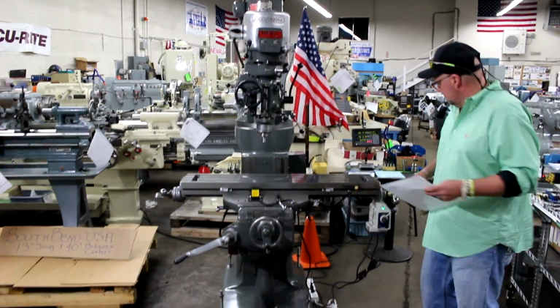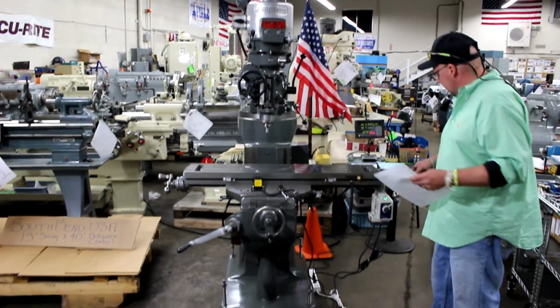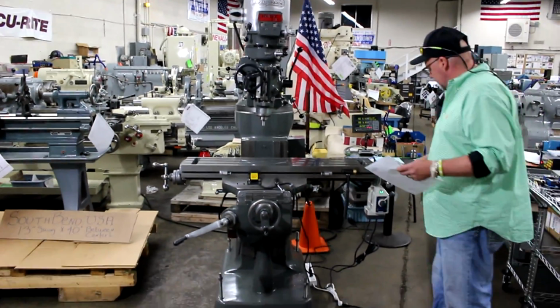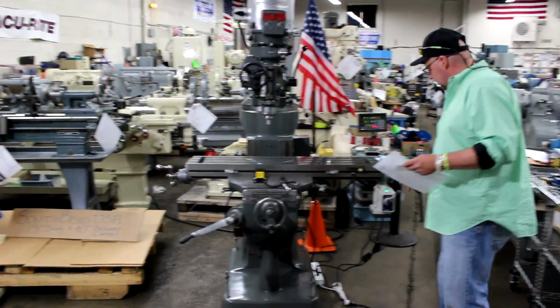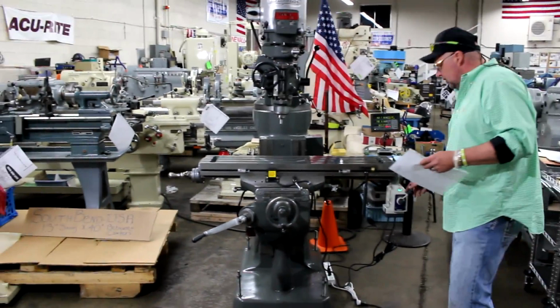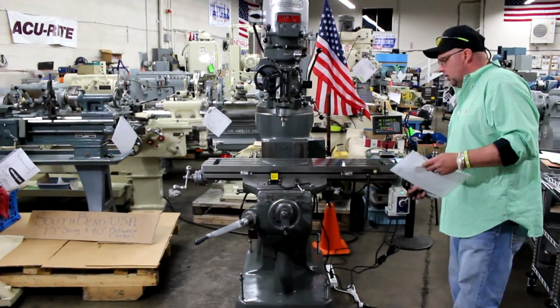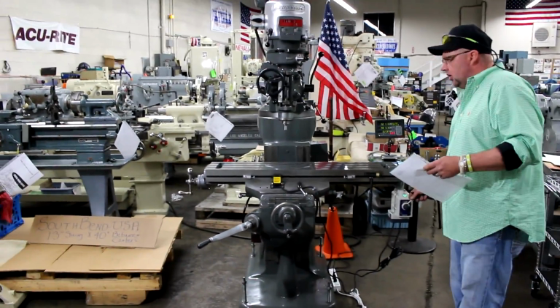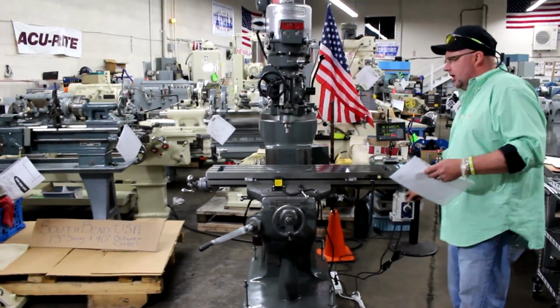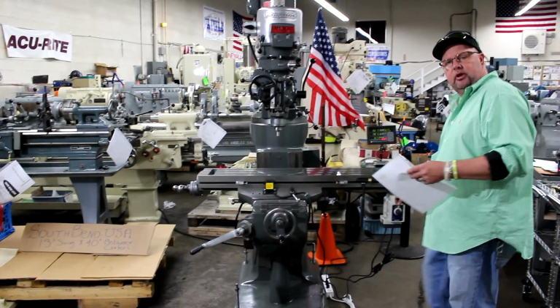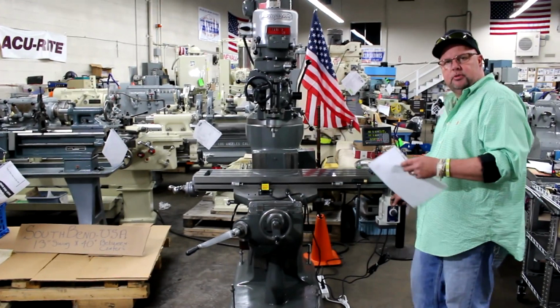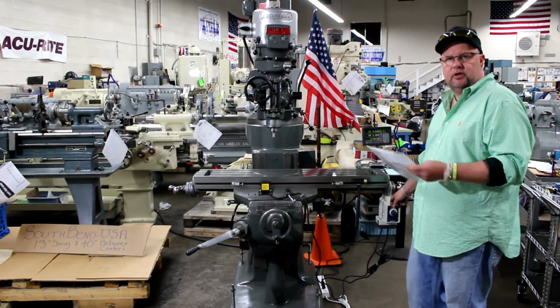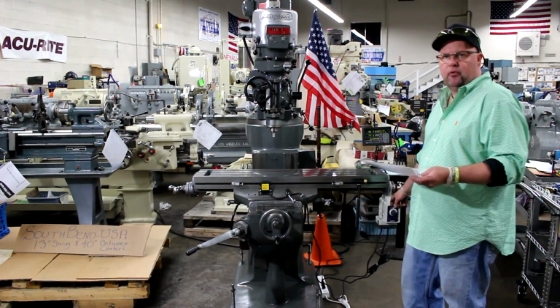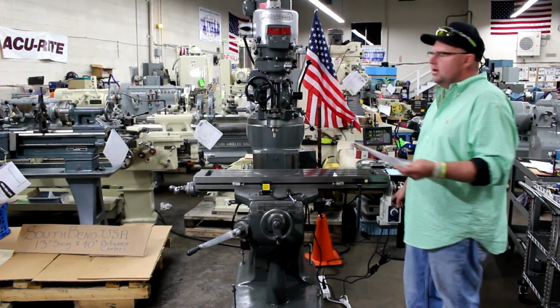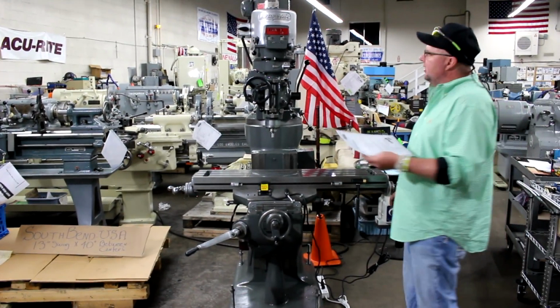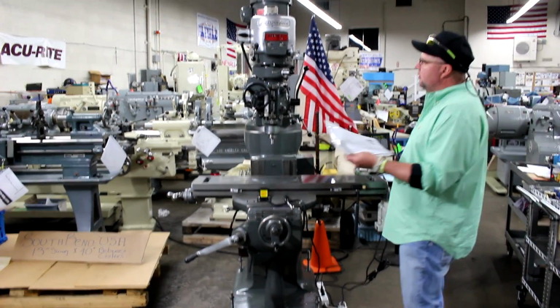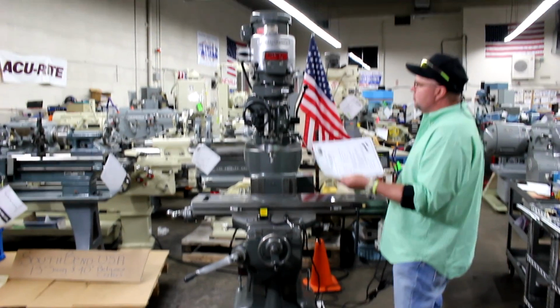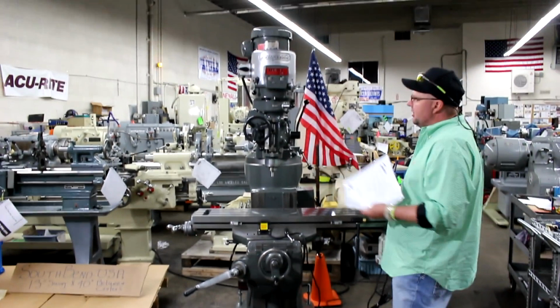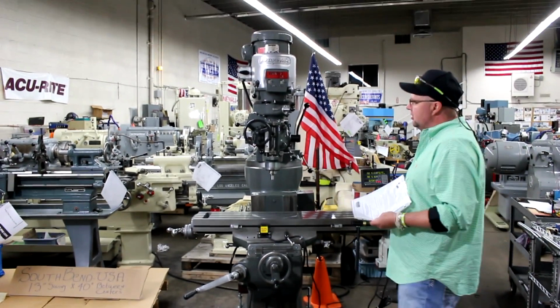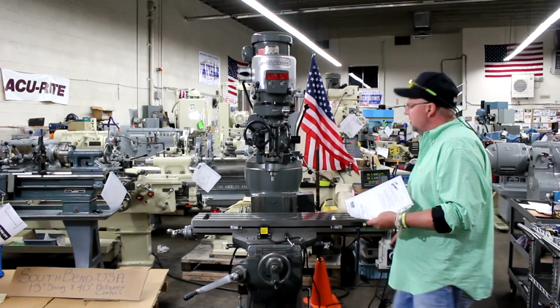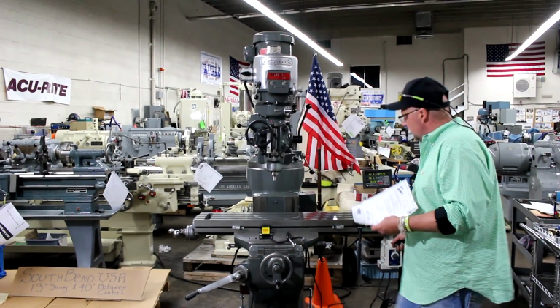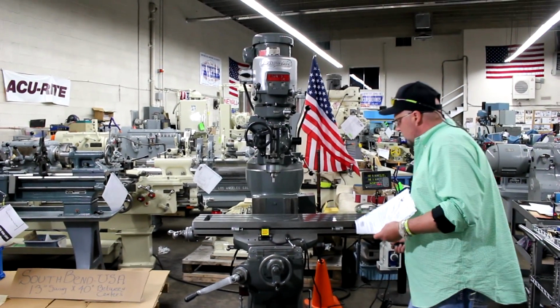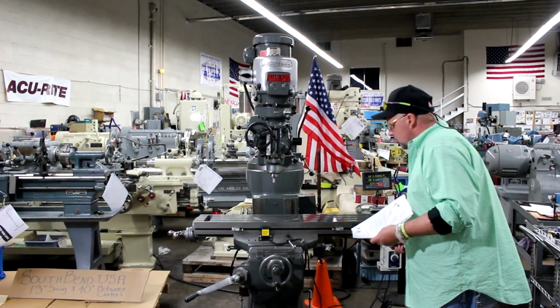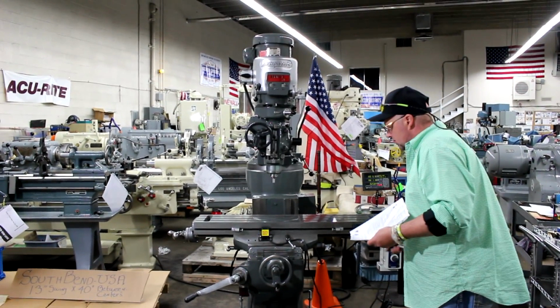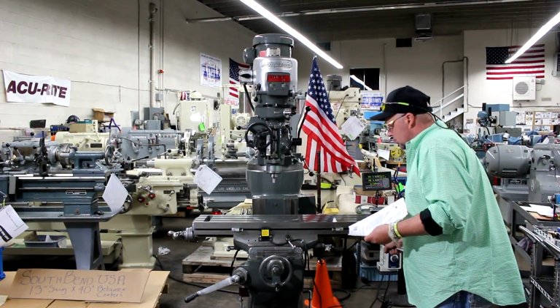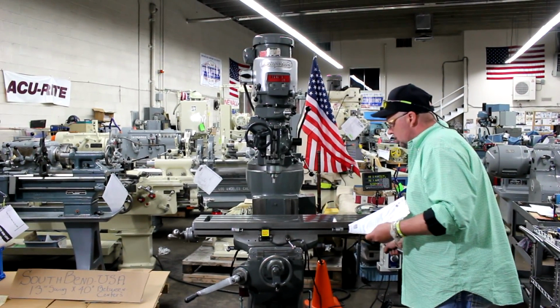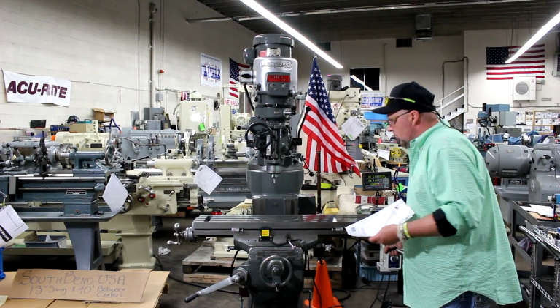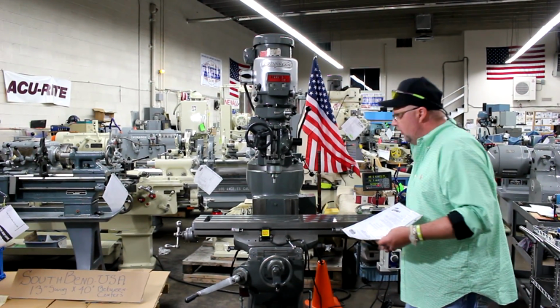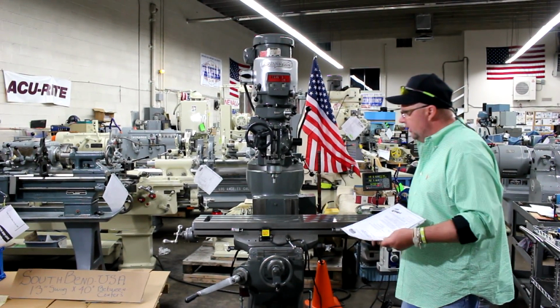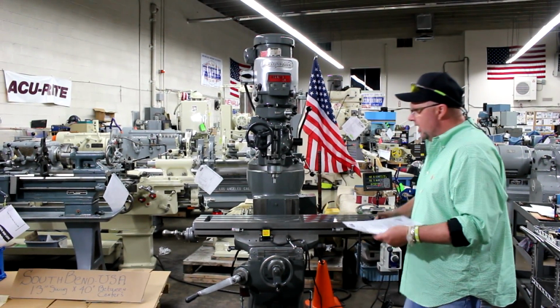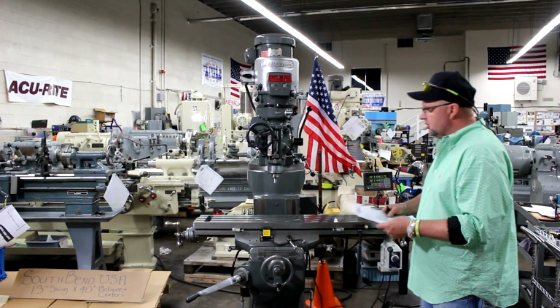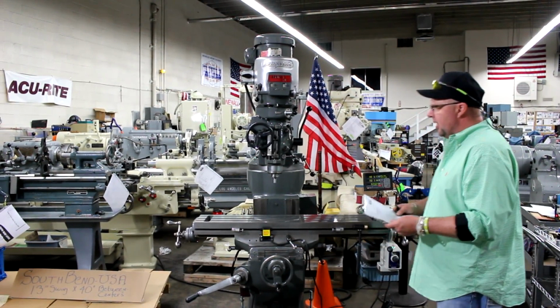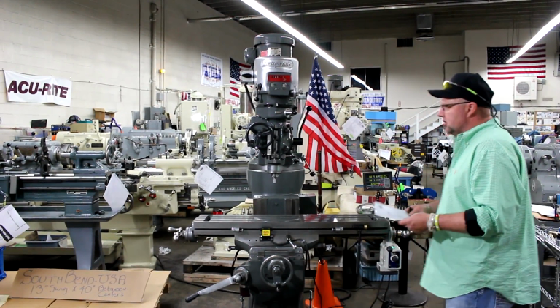With that being said, we're going to go ahead and run the machine for you, take it through its paces, and do a full inspection.